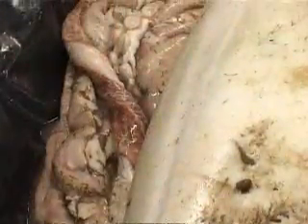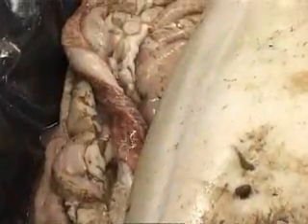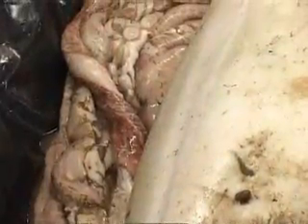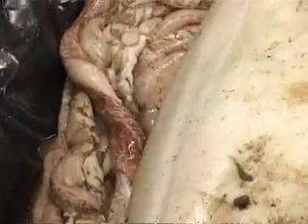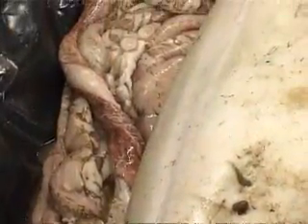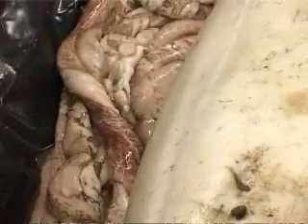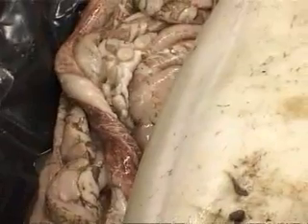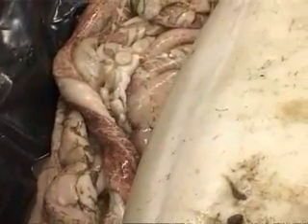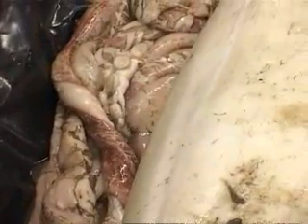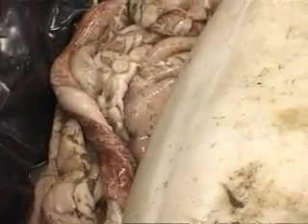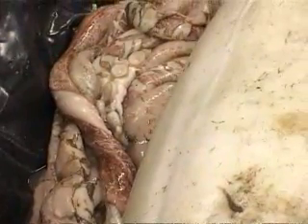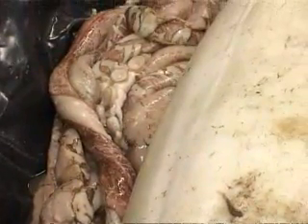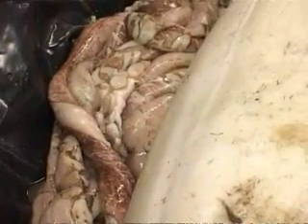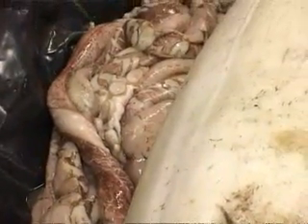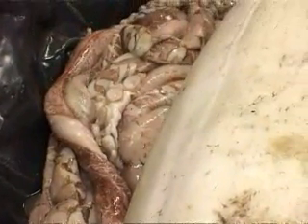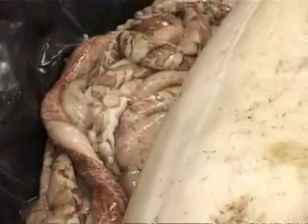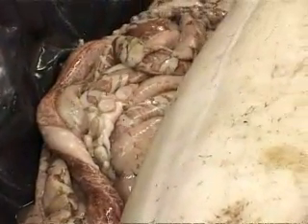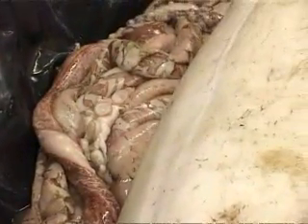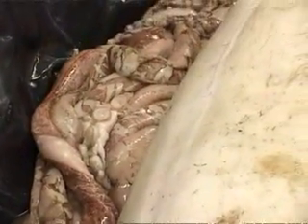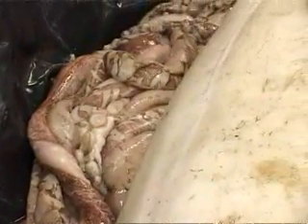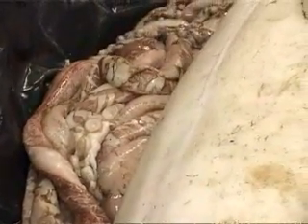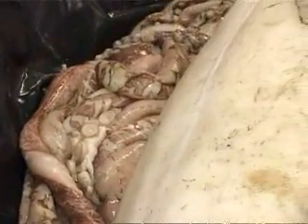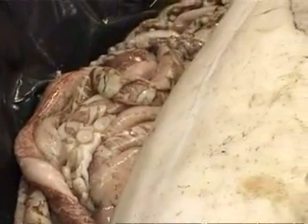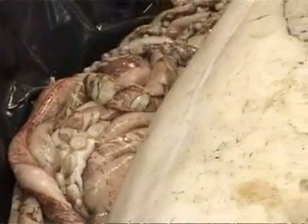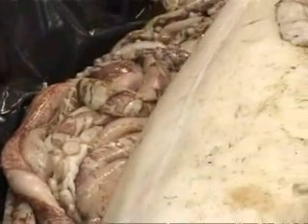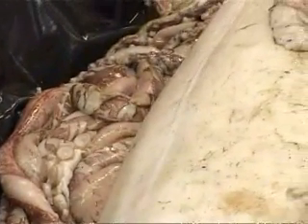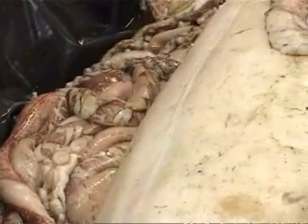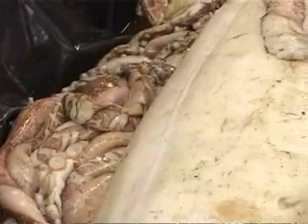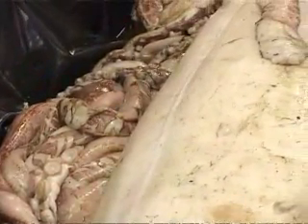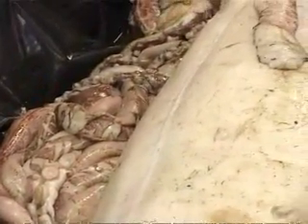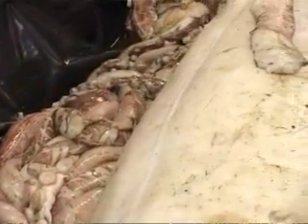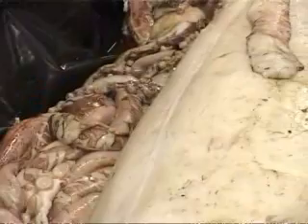Giant squid, like all squid, have eight arms and two tentacles. Here the tentacles are still folded around the body.